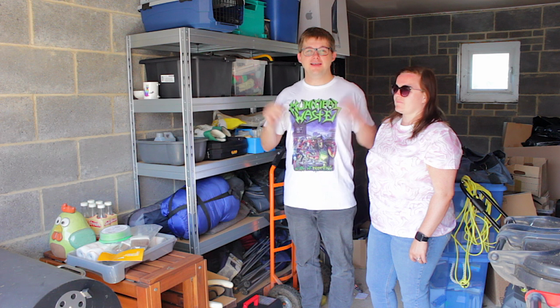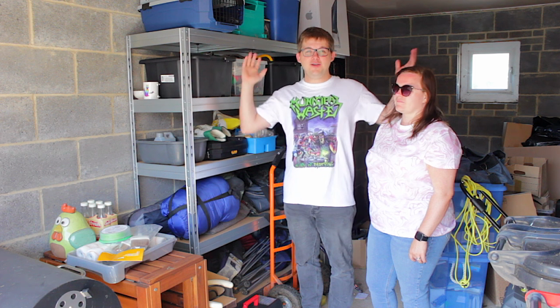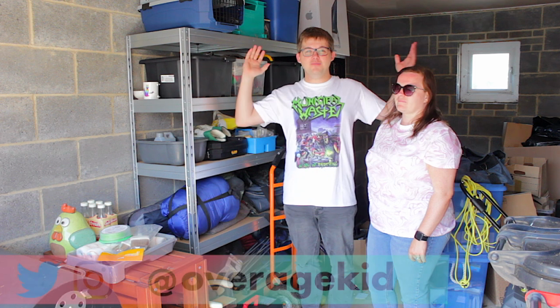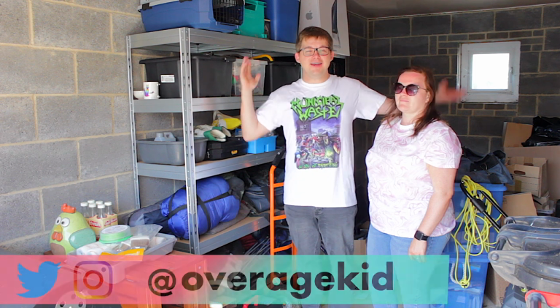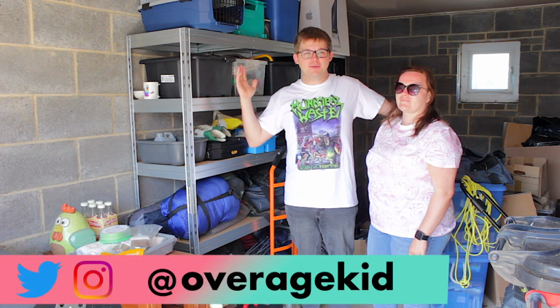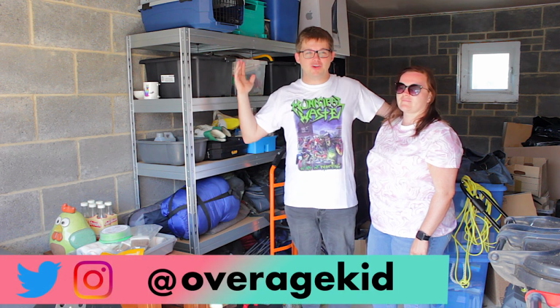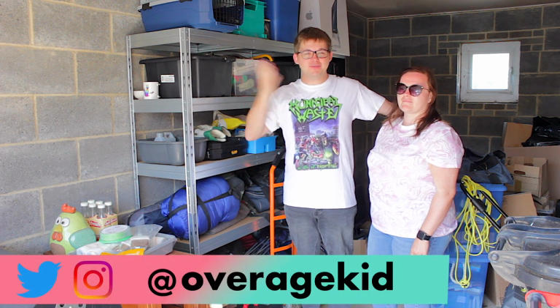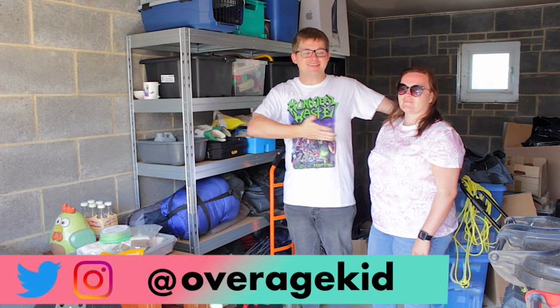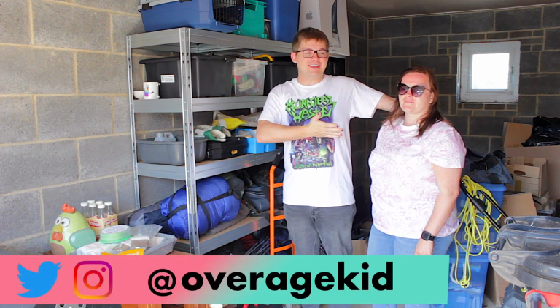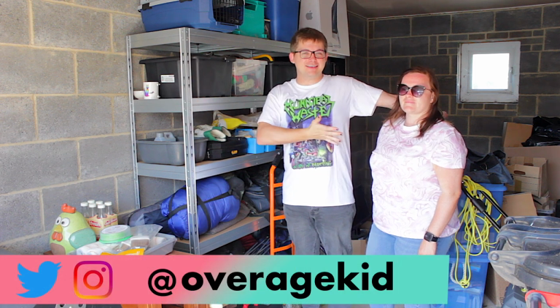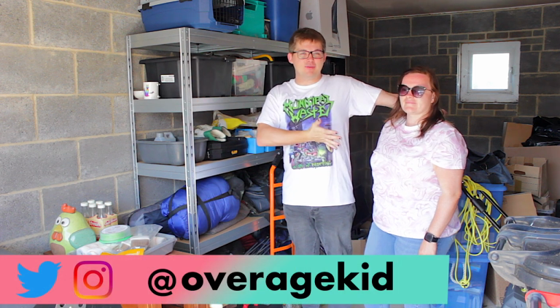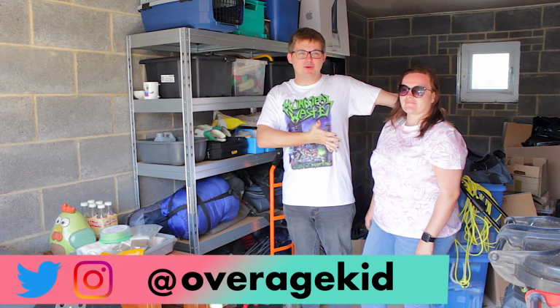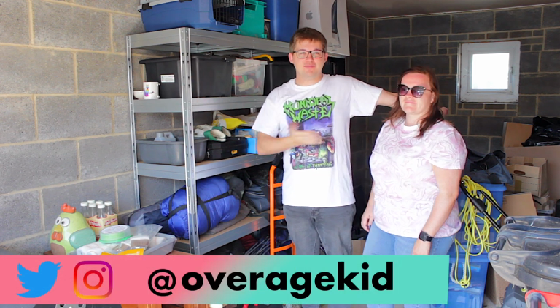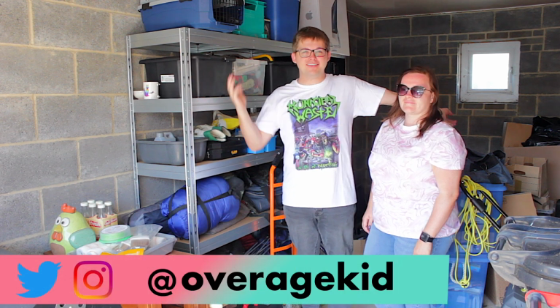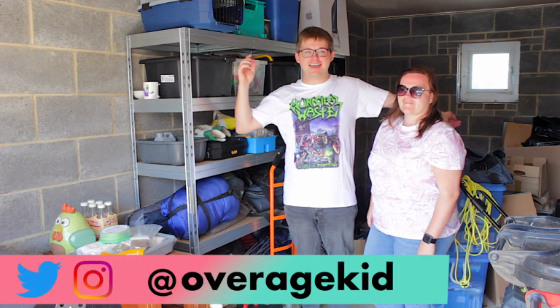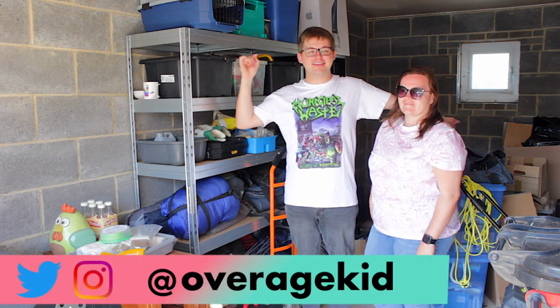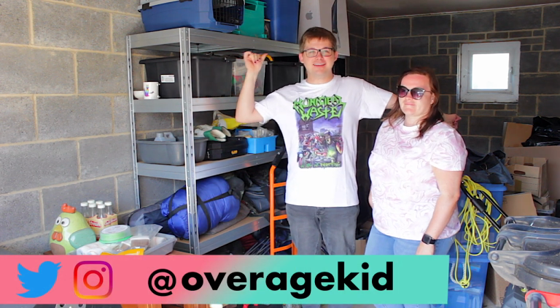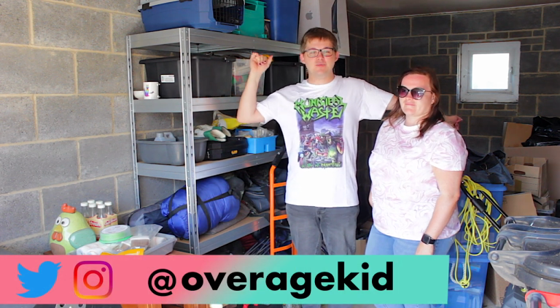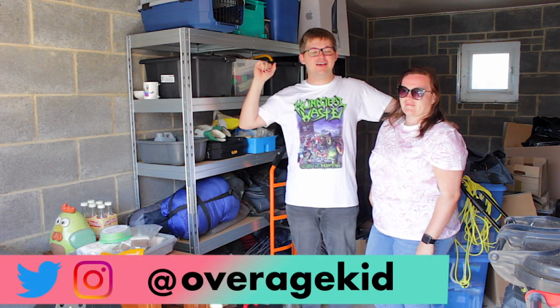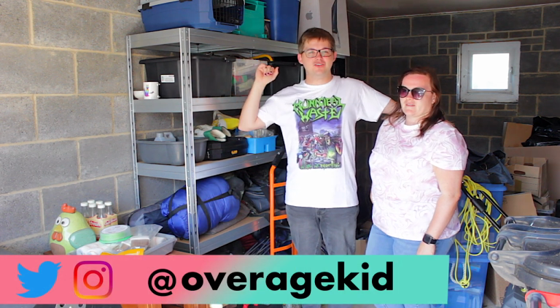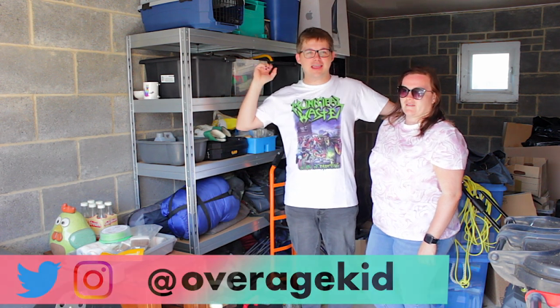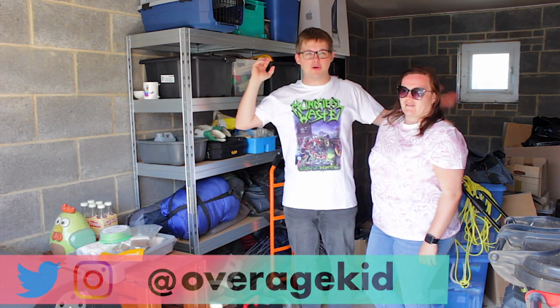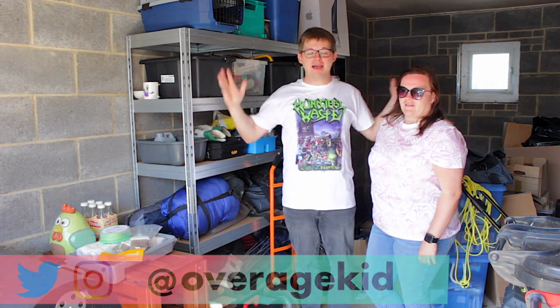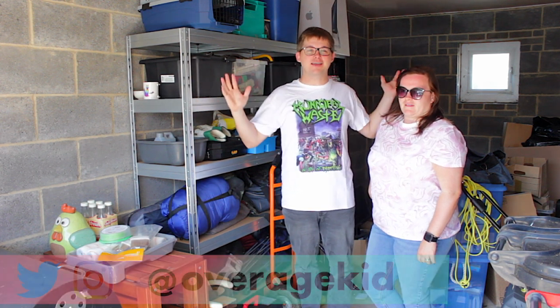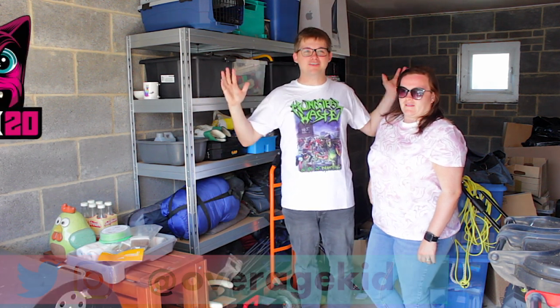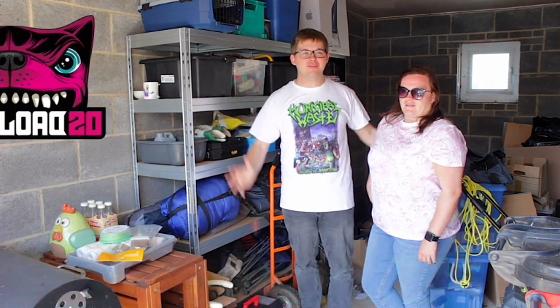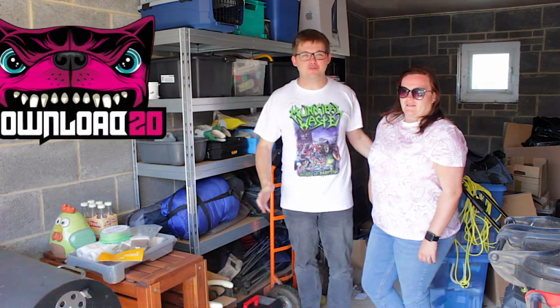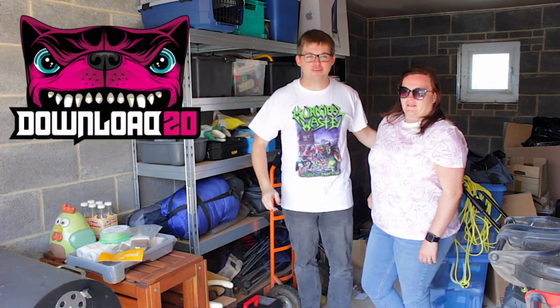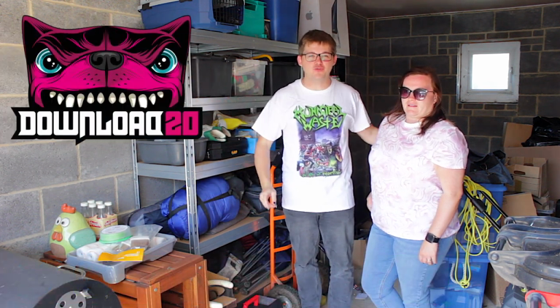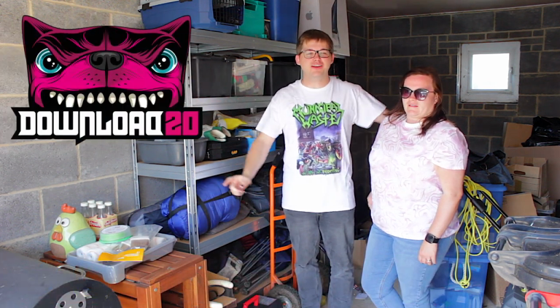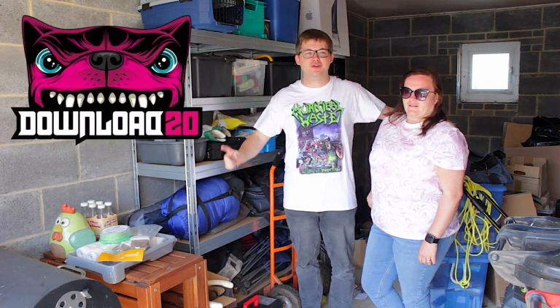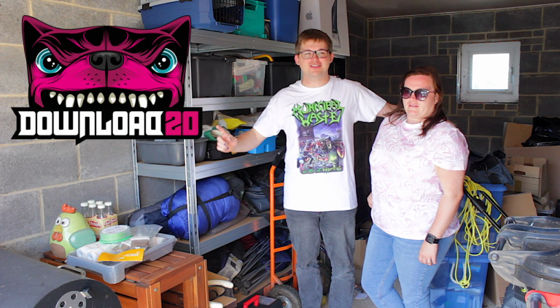Hello, my name is Rob. This lady is my wife Esther, and today we are doing our packing for Download Festival 2023.